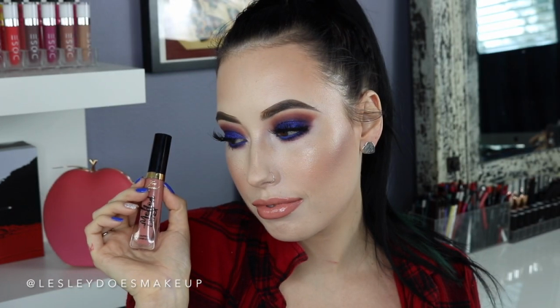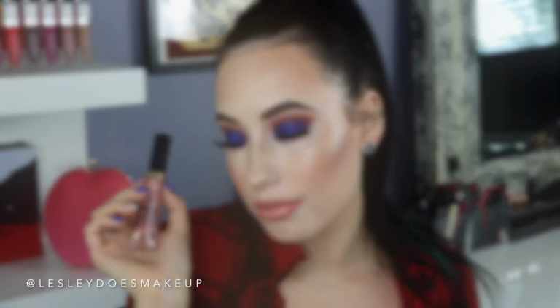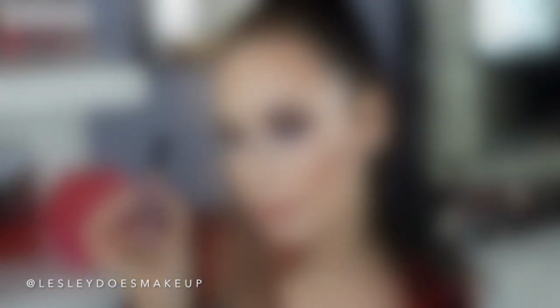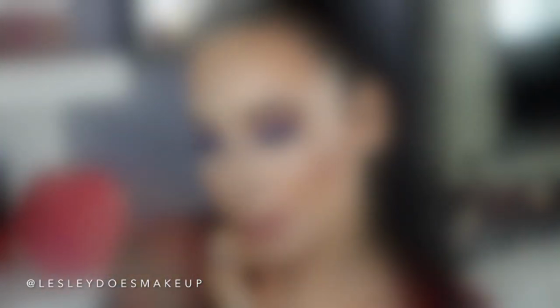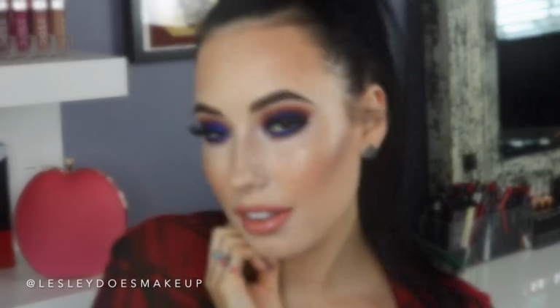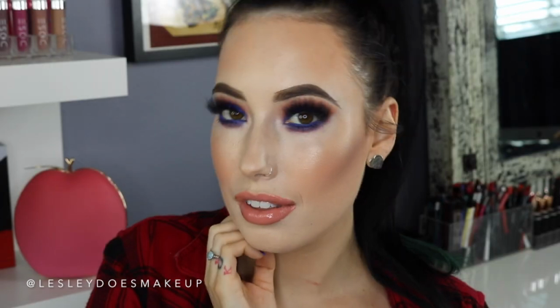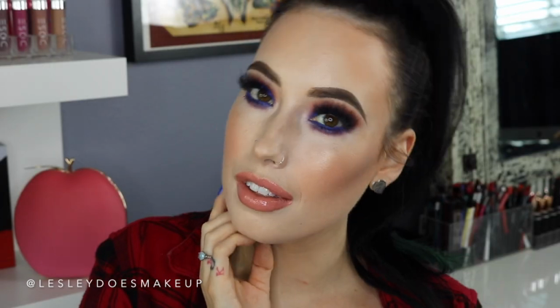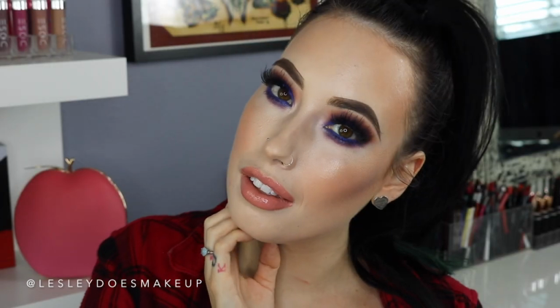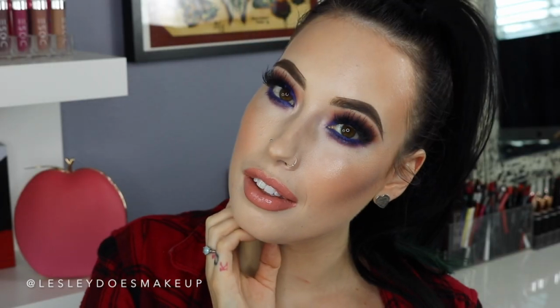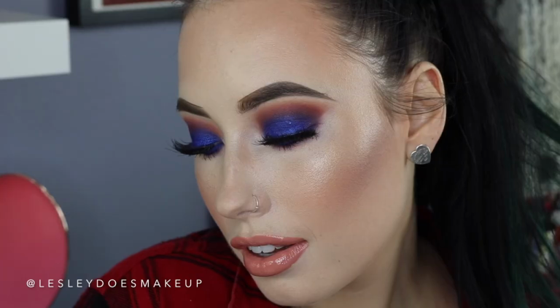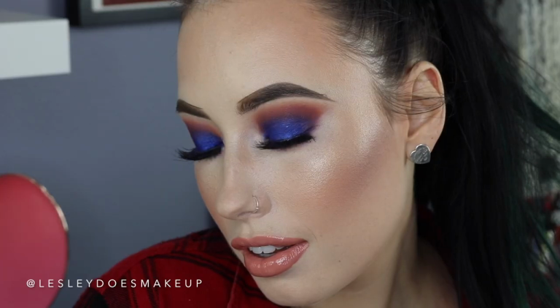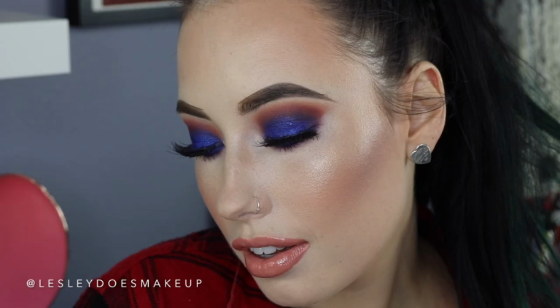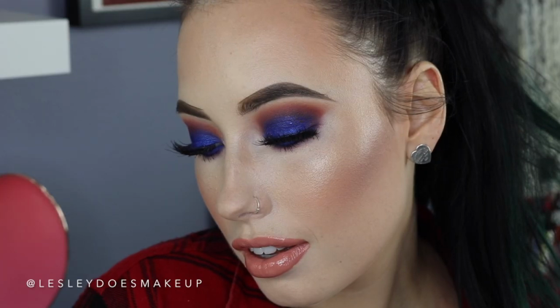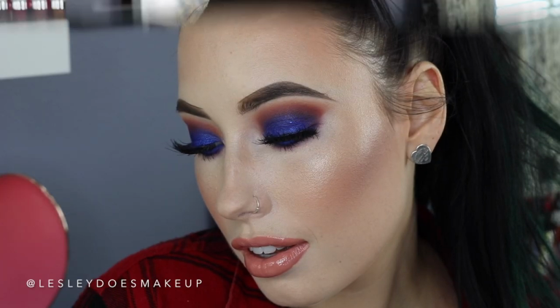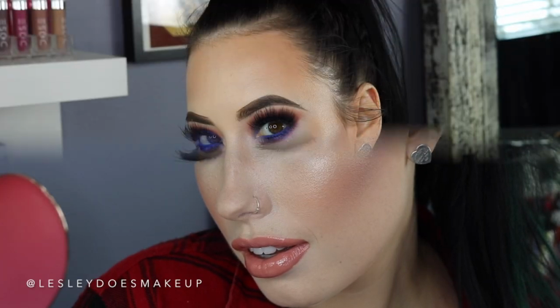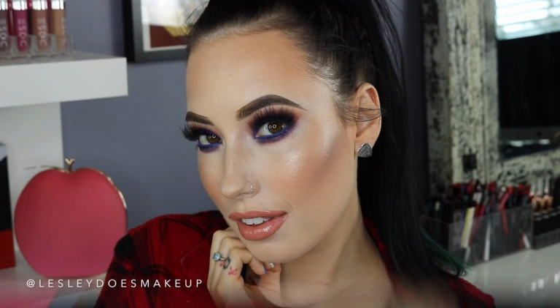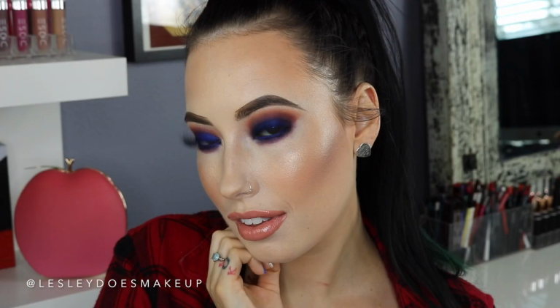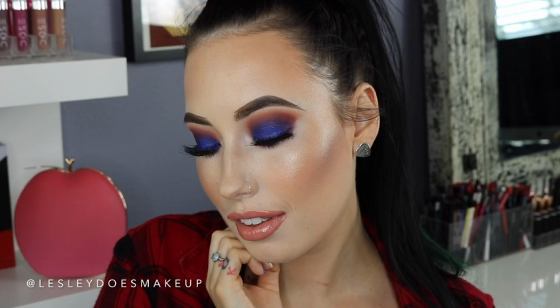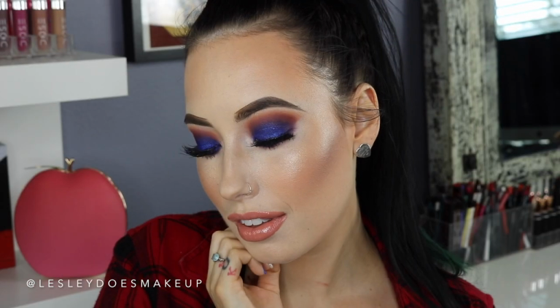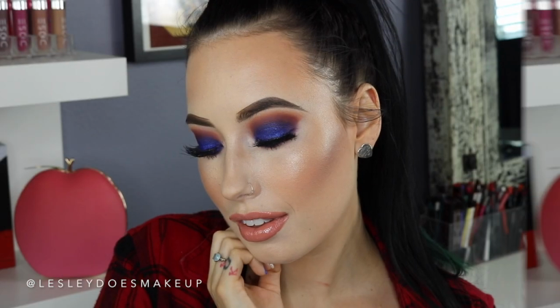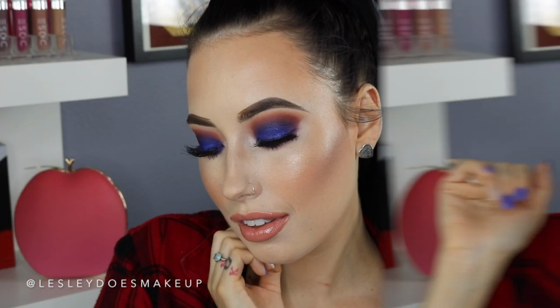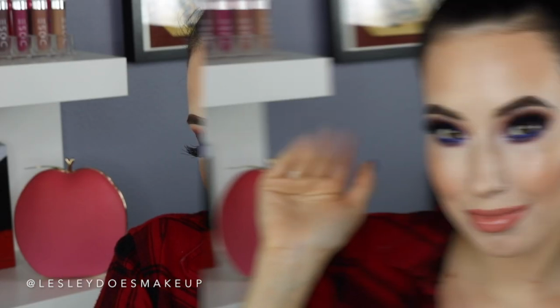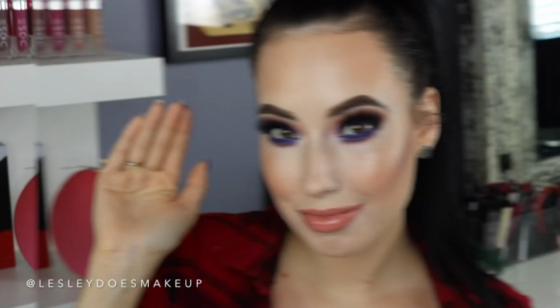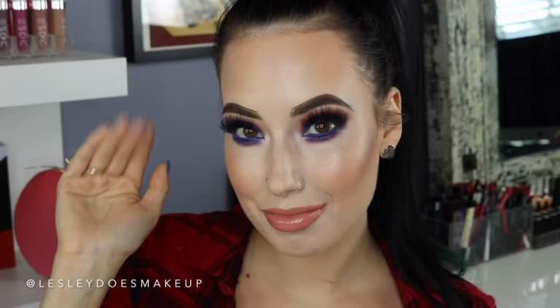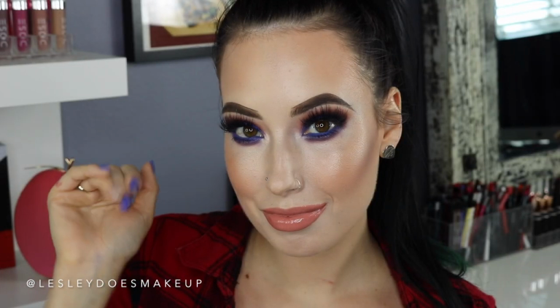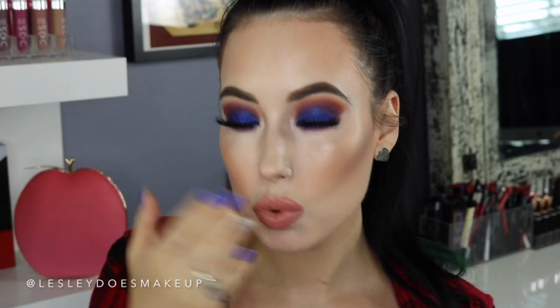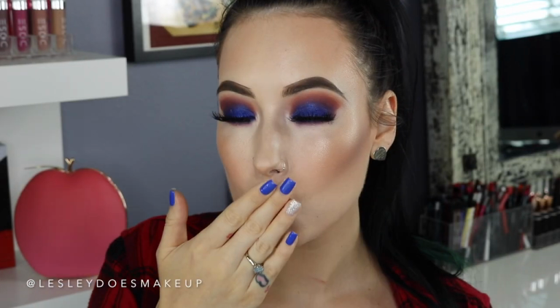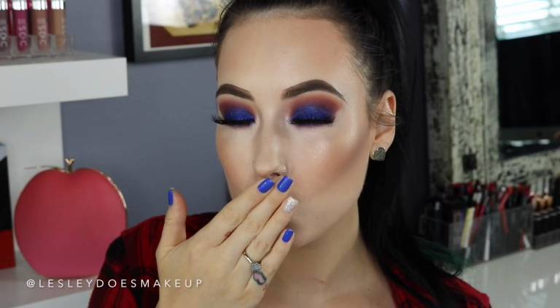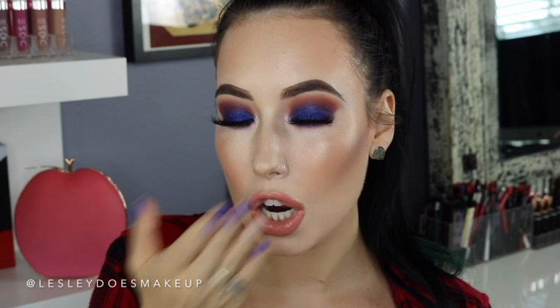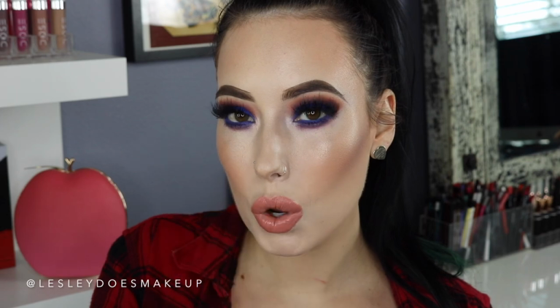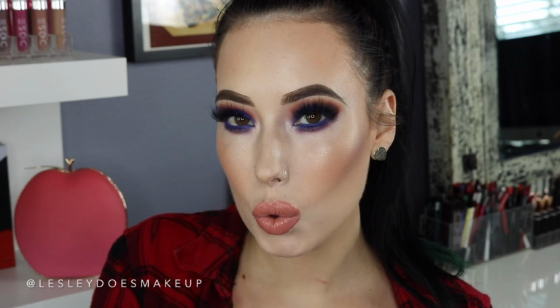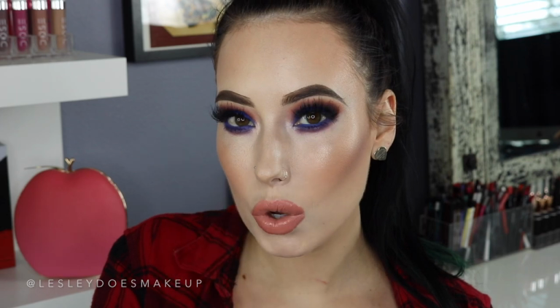So here is the final look. Give the video a thumbs up if you liked it. Thank you so much for watching, and I will see you guys in my next video. Bye!